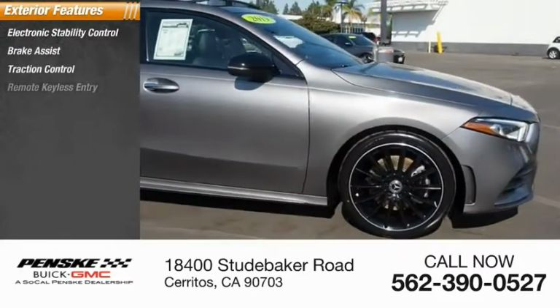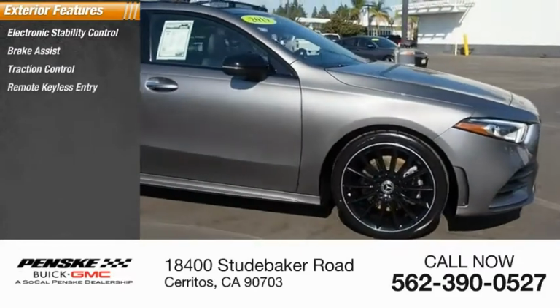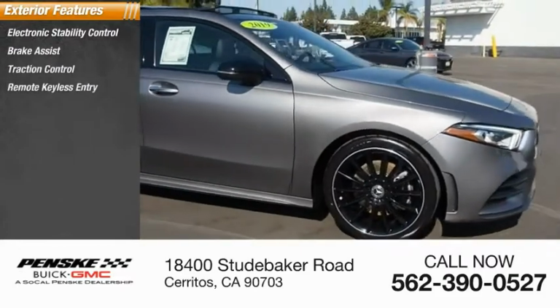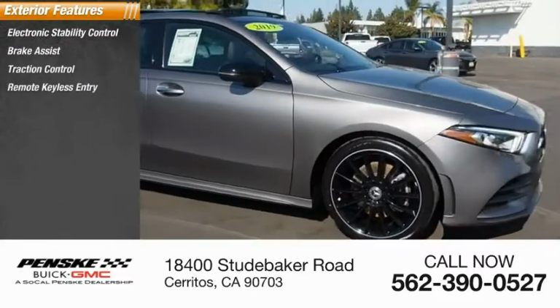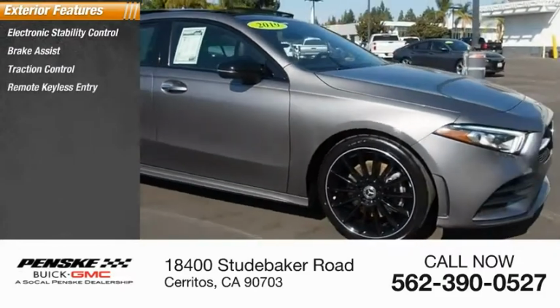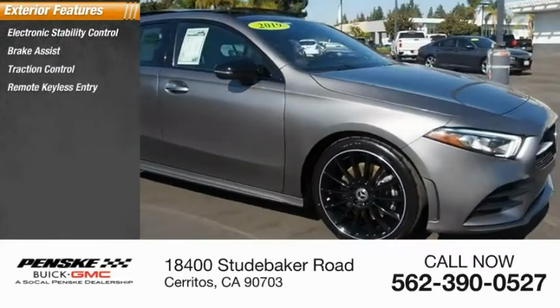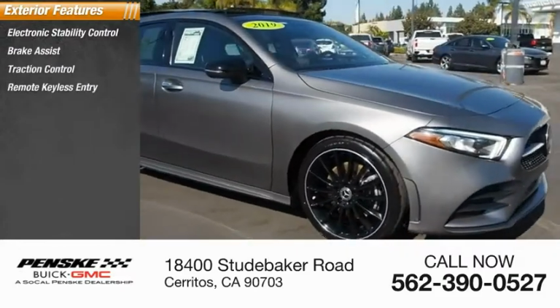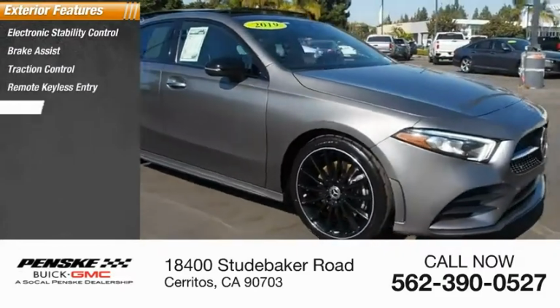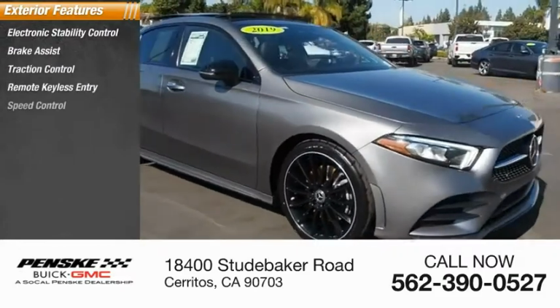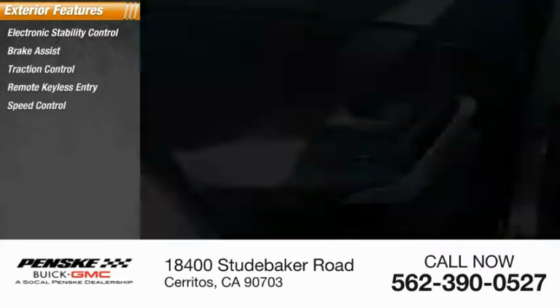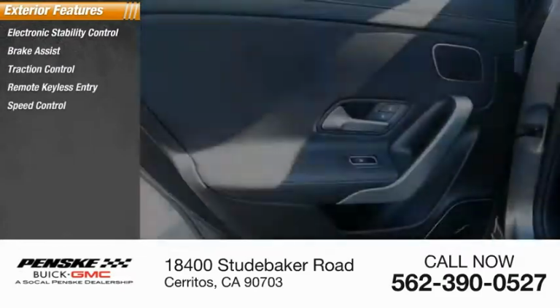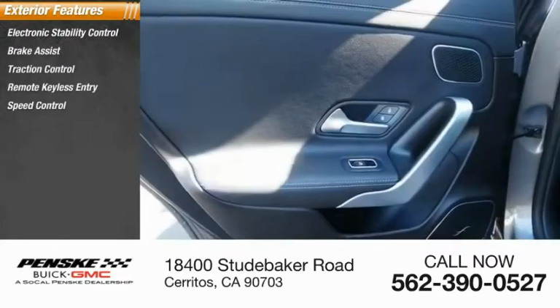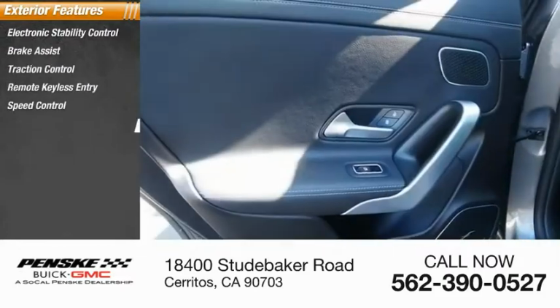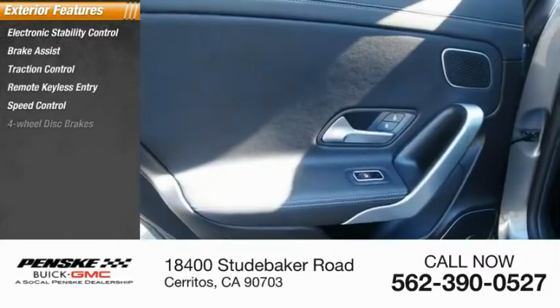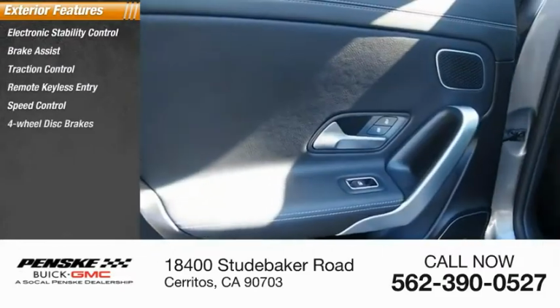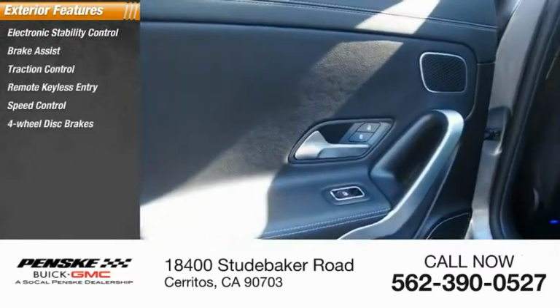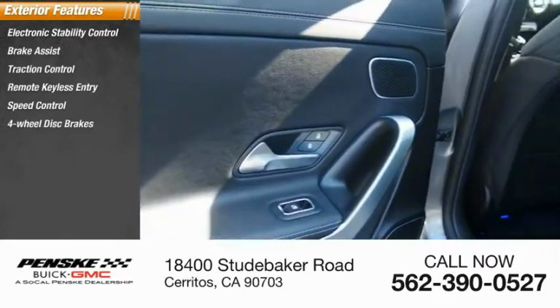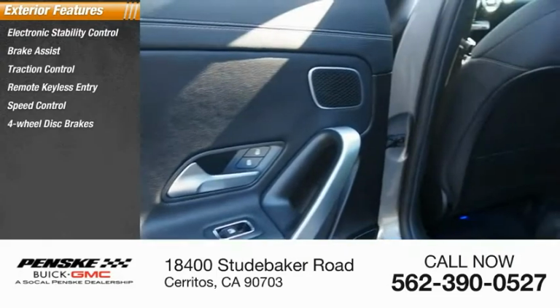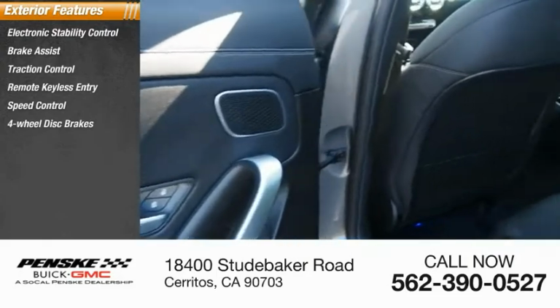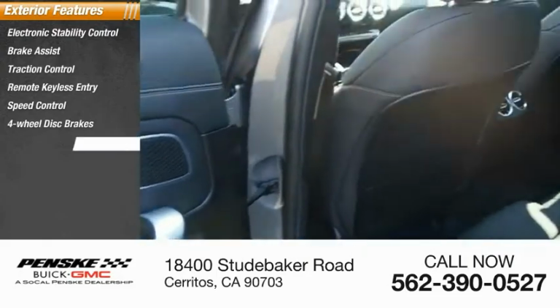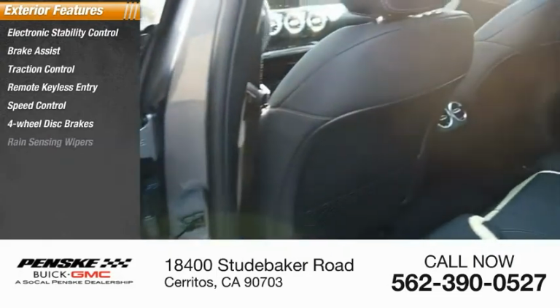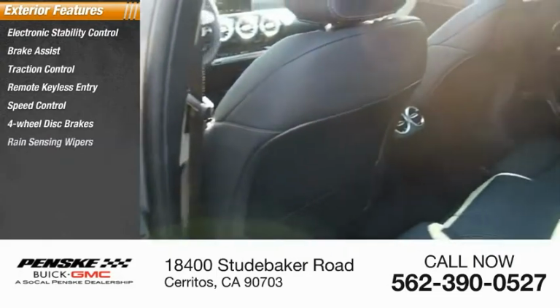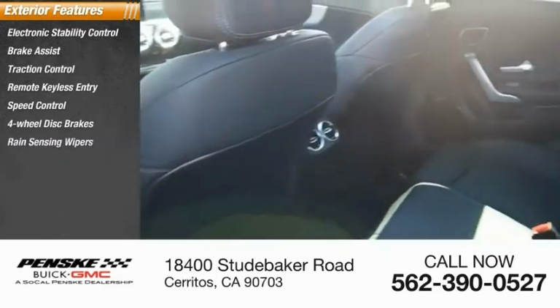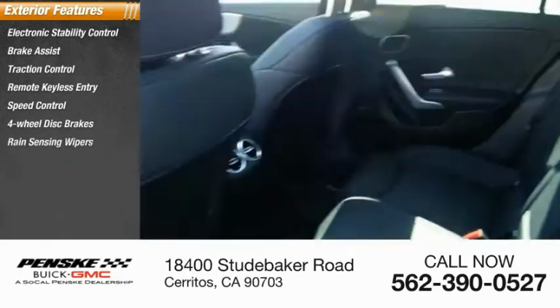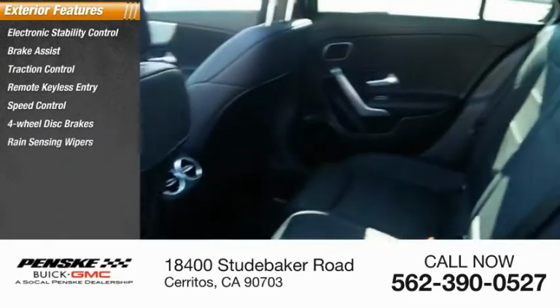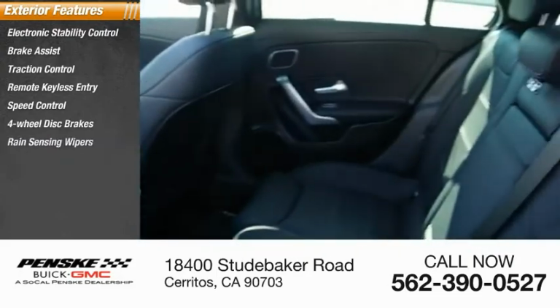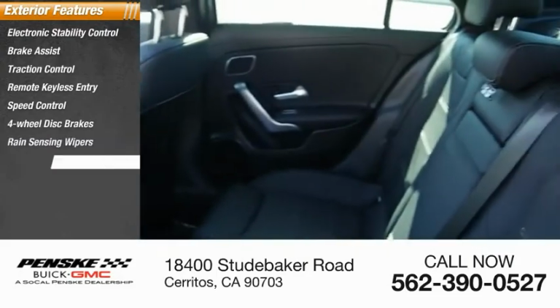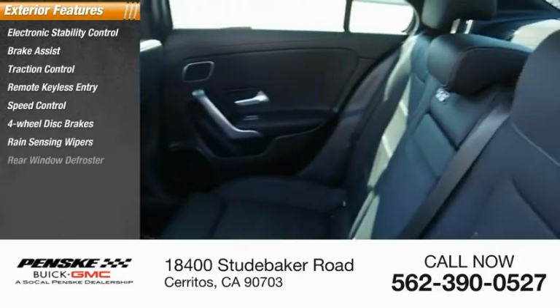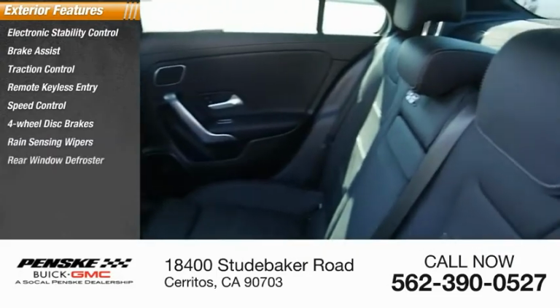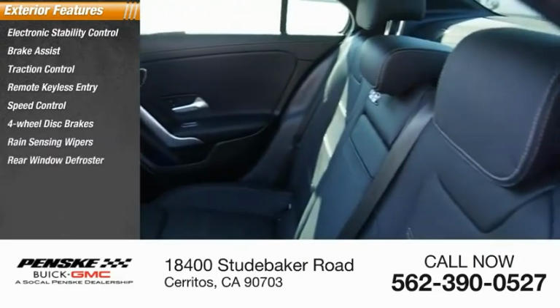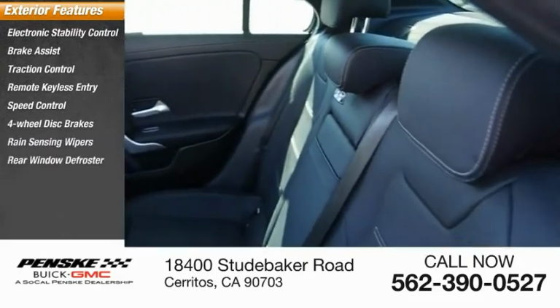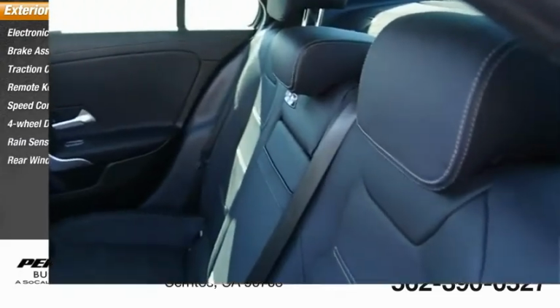Remote keyless entry, speed control, four-wheel disc brakes, rain-sensing wipers, rear window defroster.